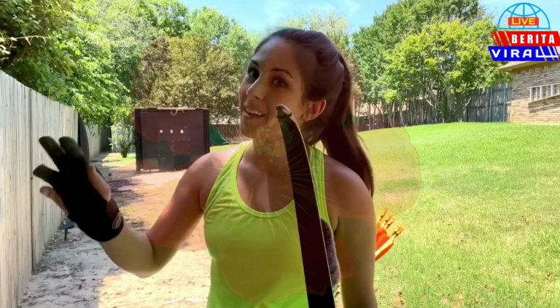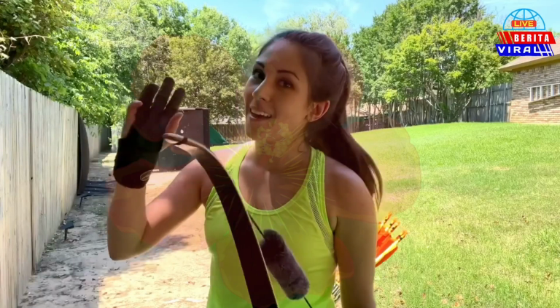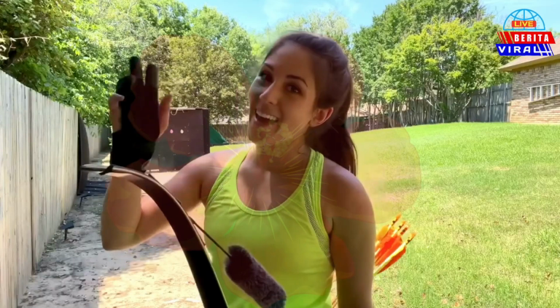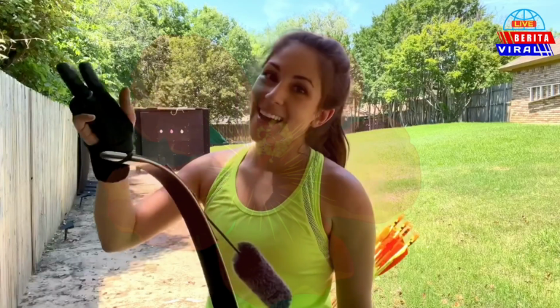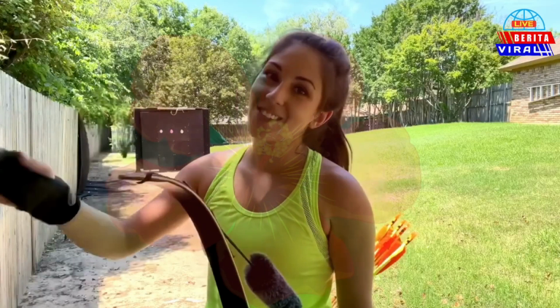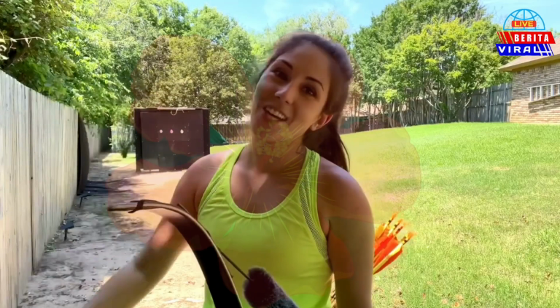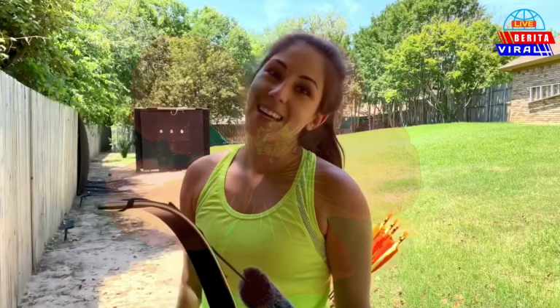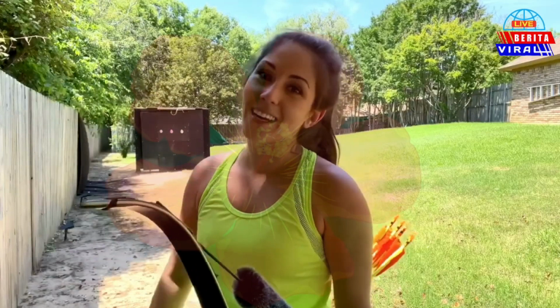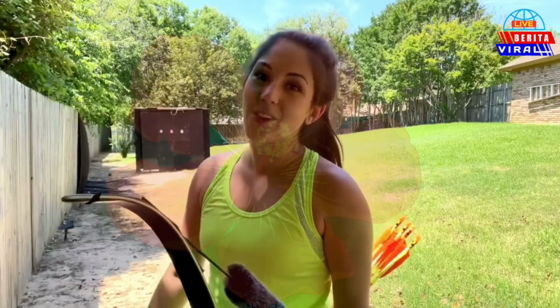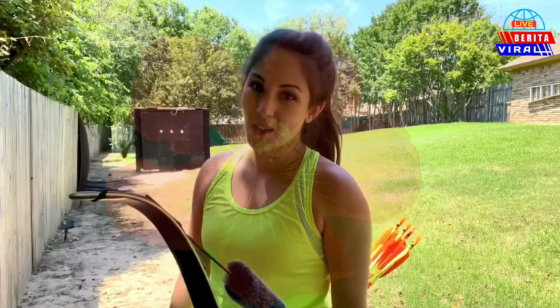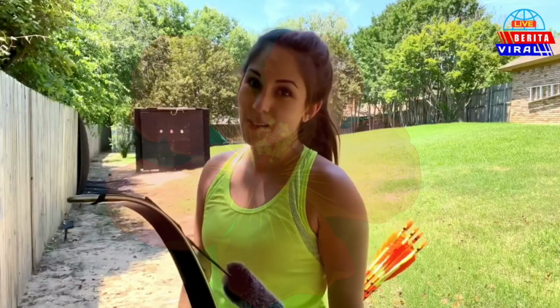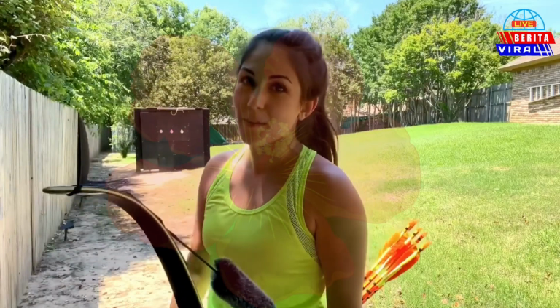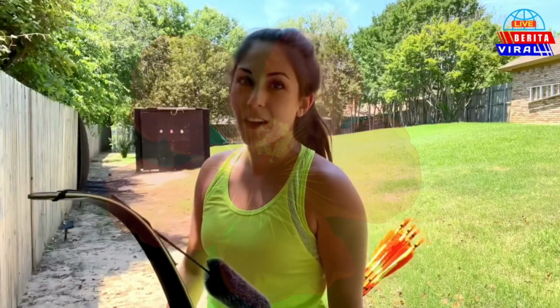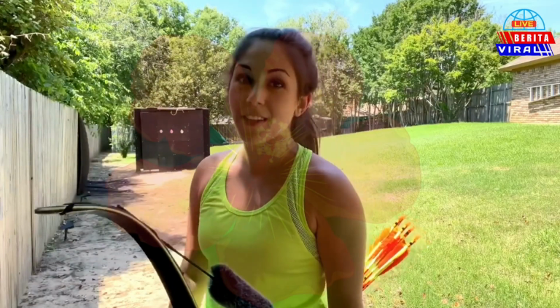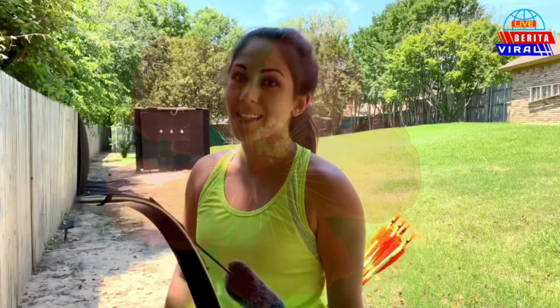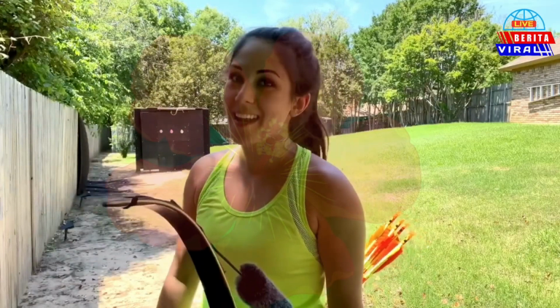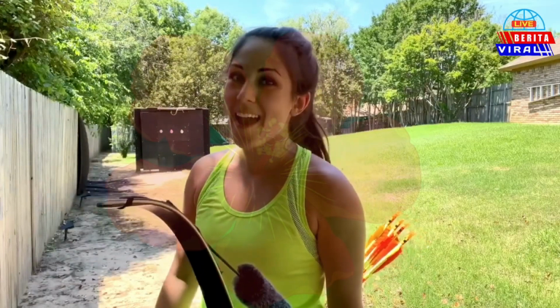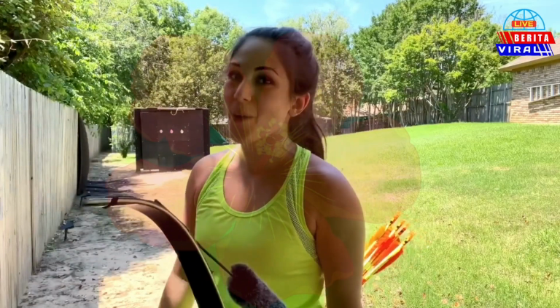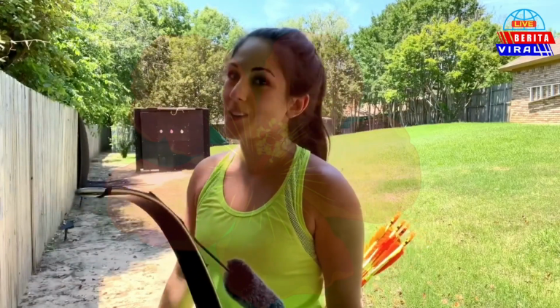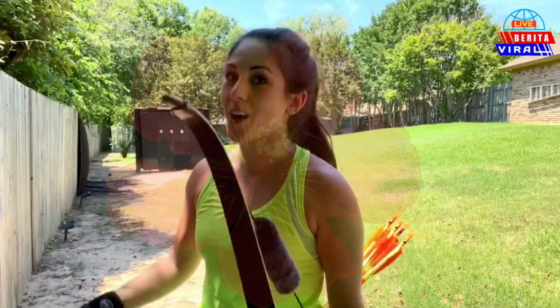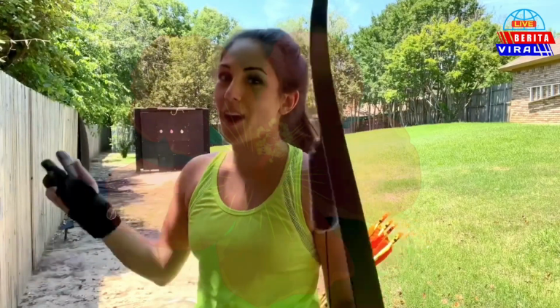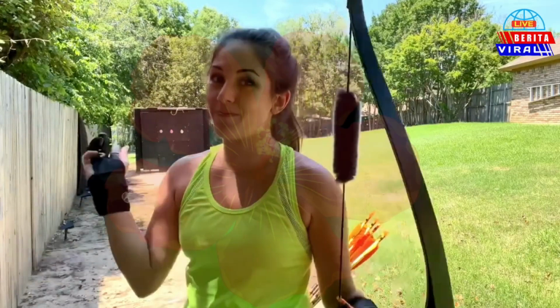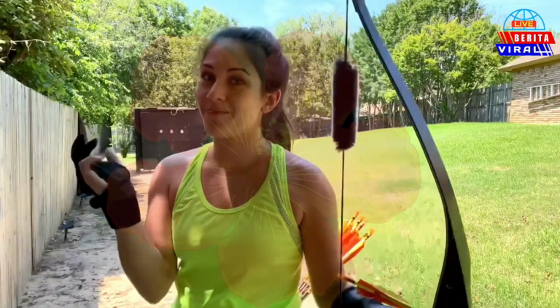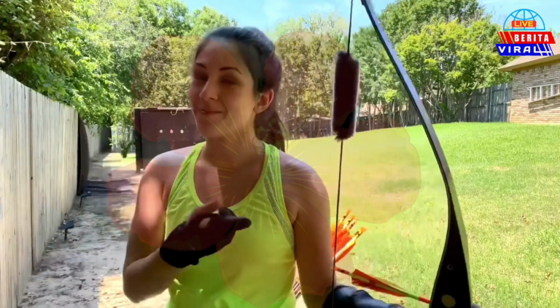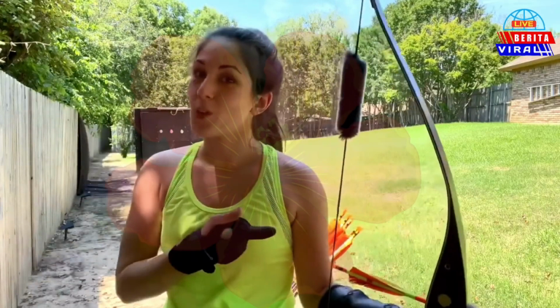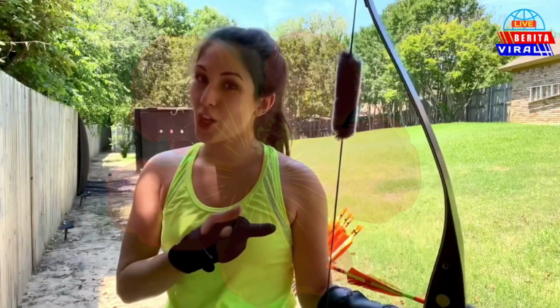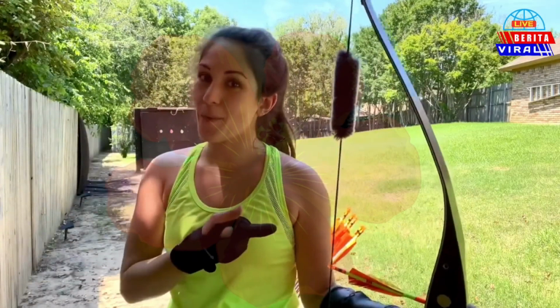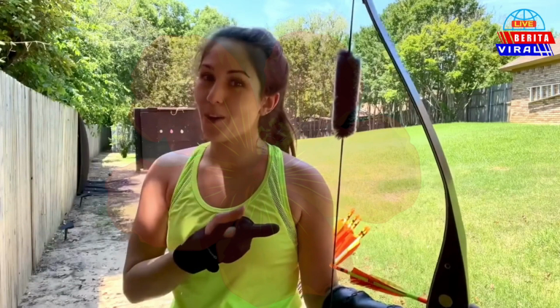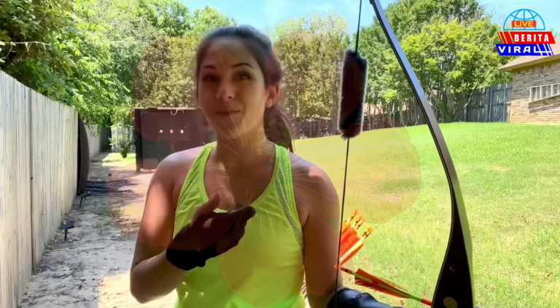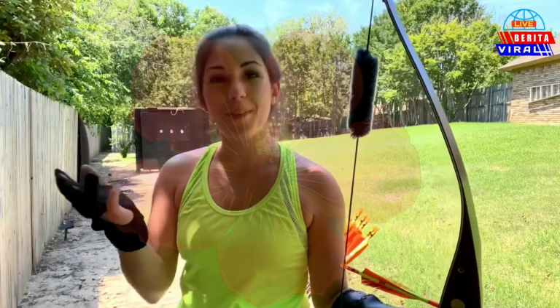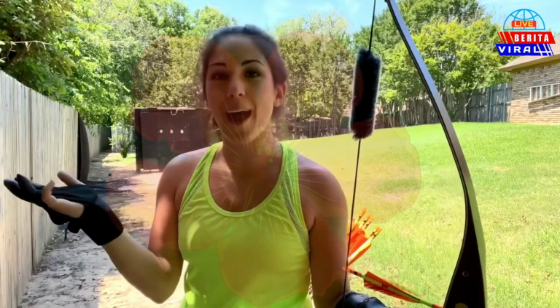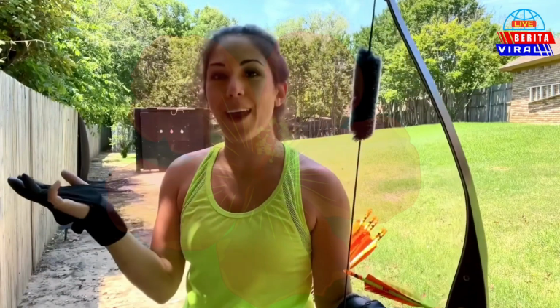Hey guys, I'm Jen Delaney, also known as Freedom of Feathers, and today we're going to talk about shooting your bow and how to aim.